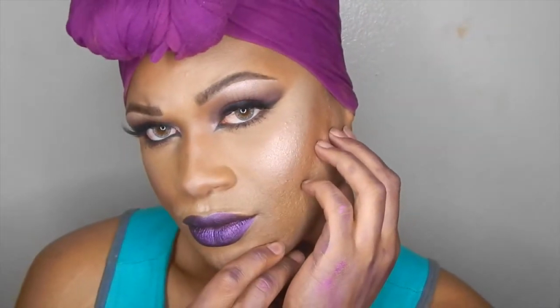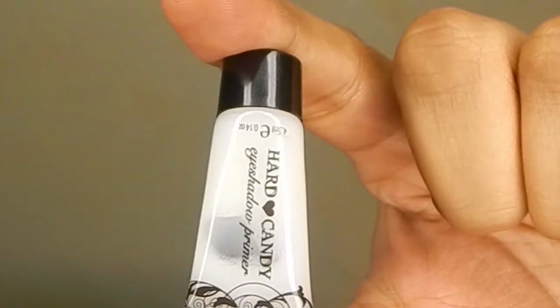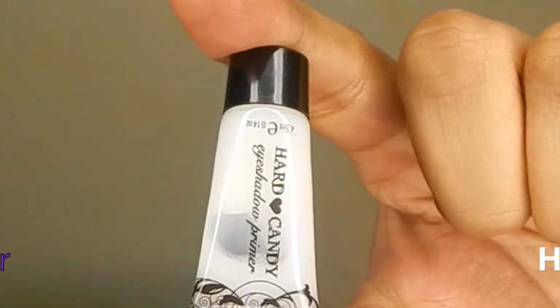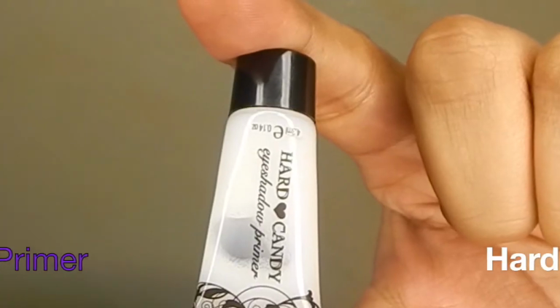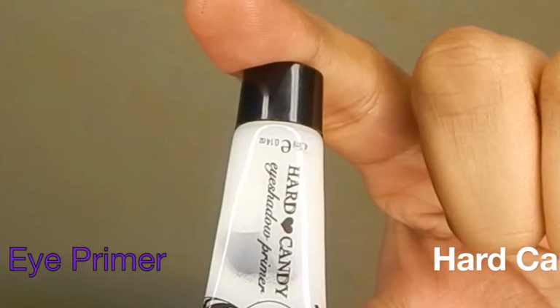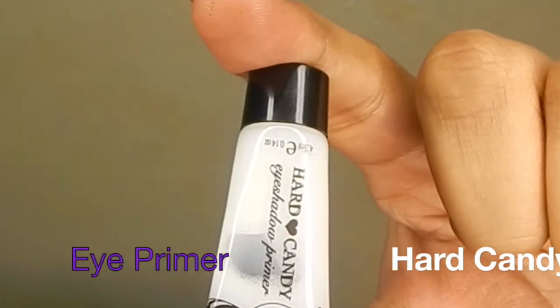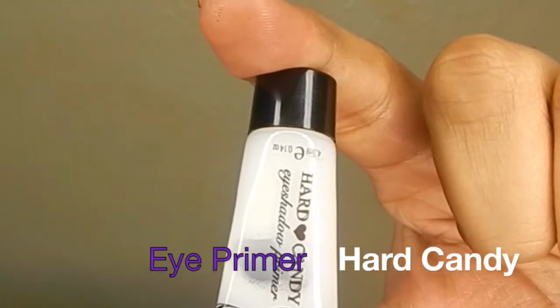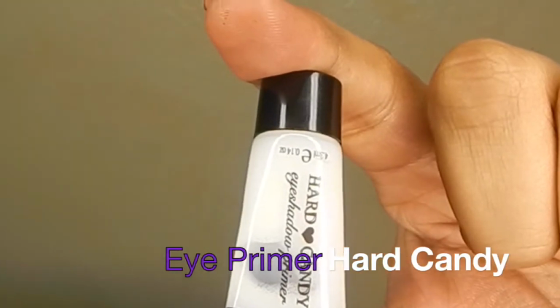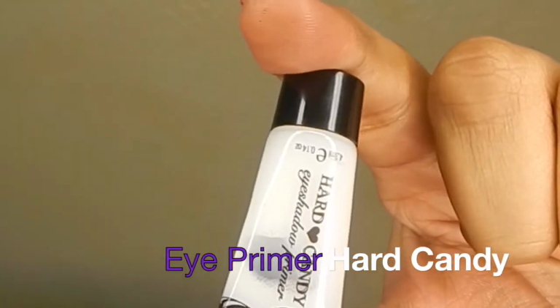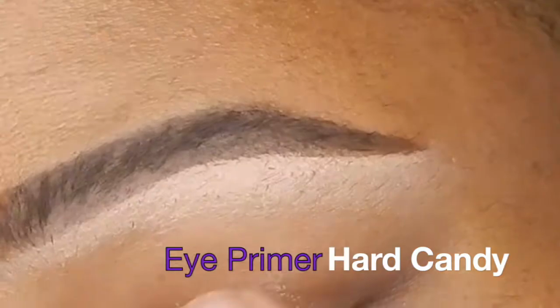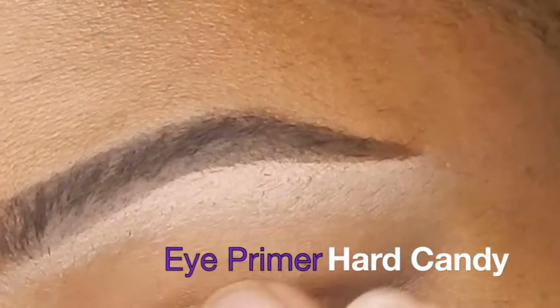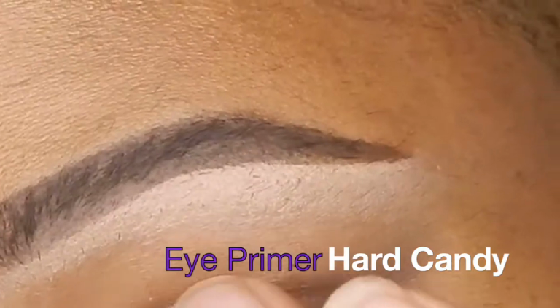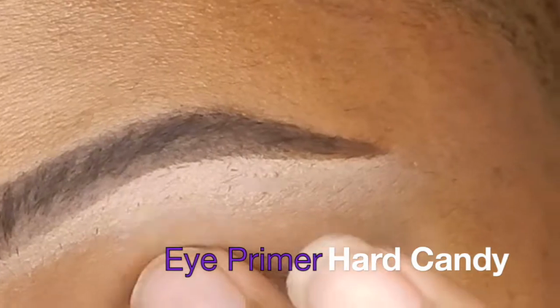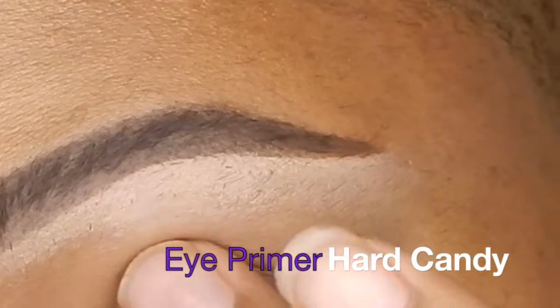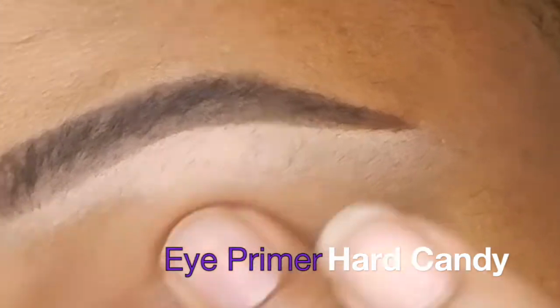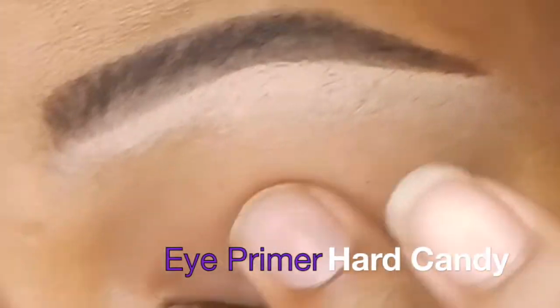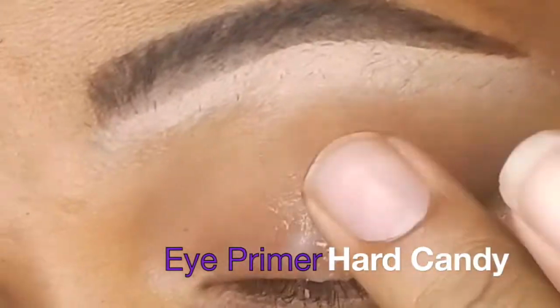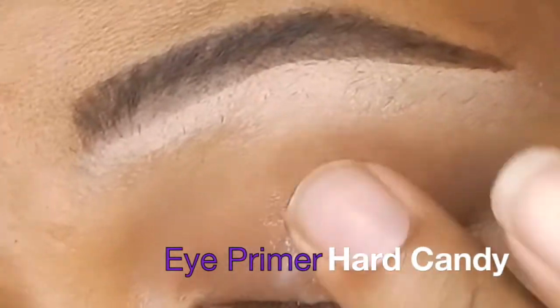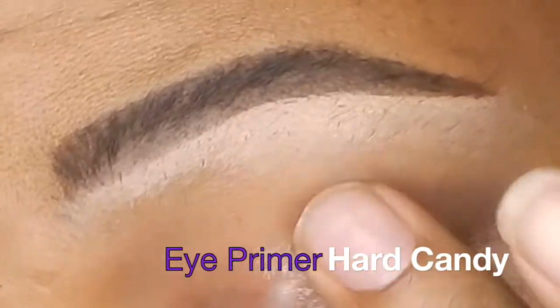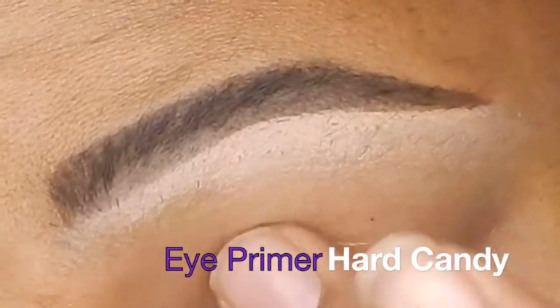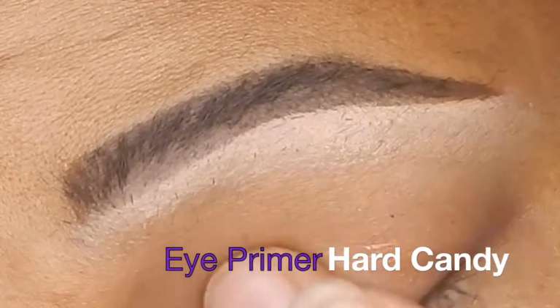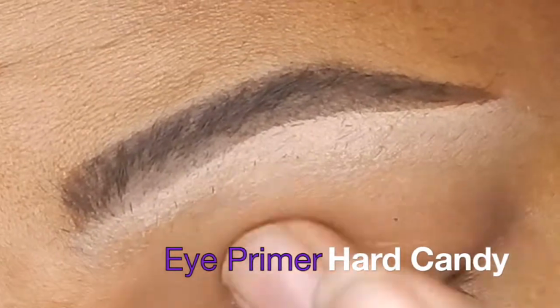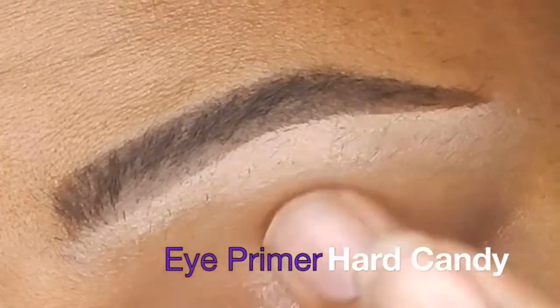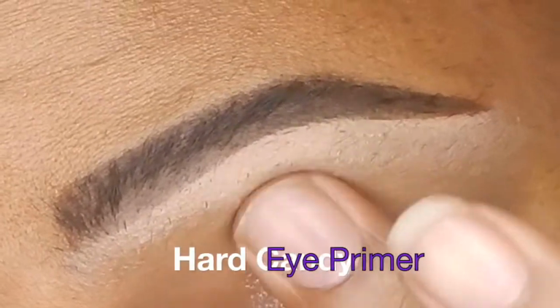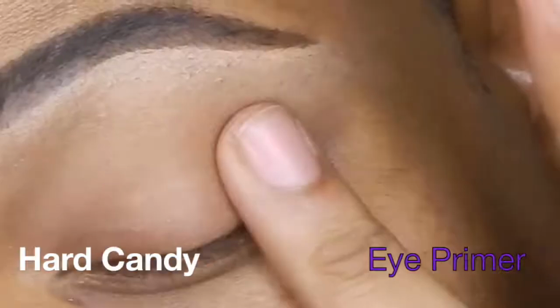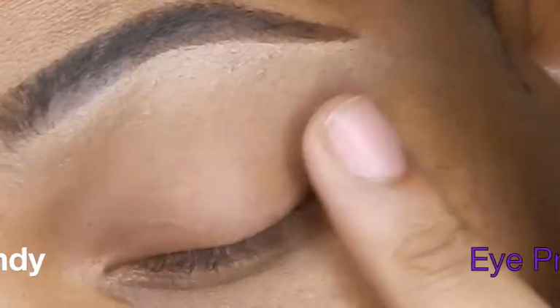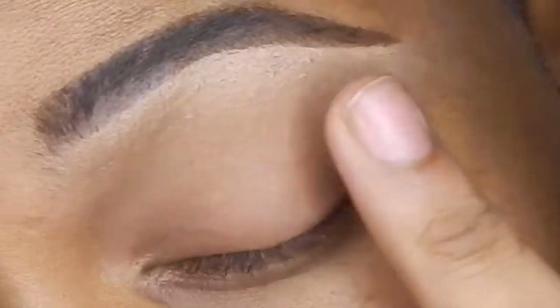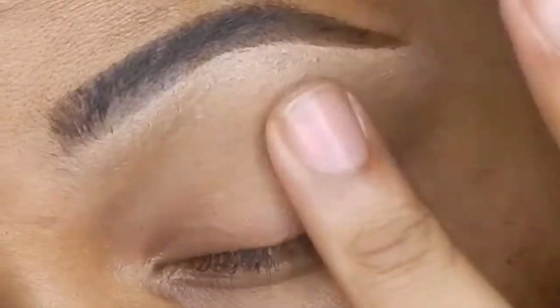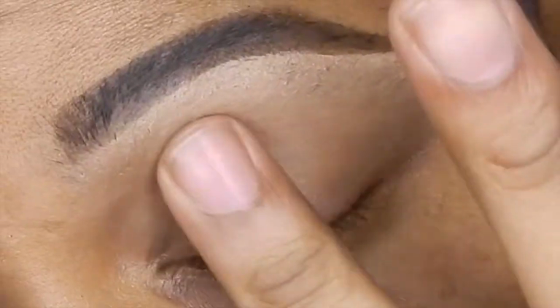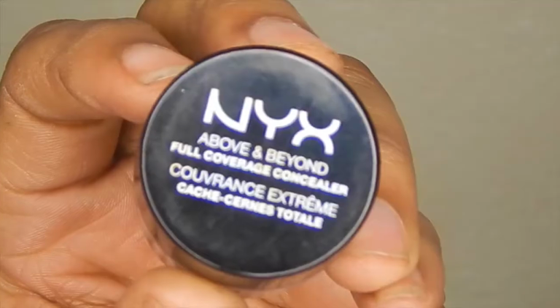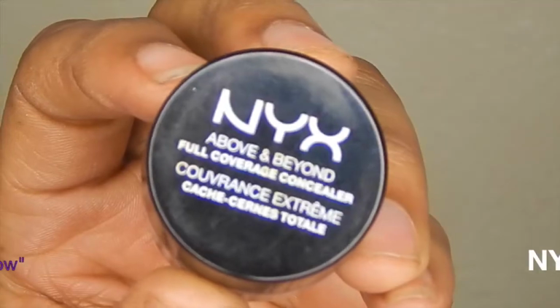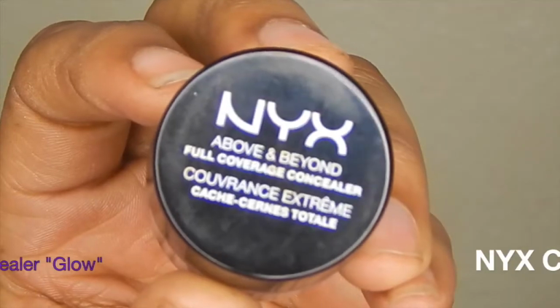Hello beautiful lovelies and welcome back to Fabulex. This is another episode — my plum tutorial.